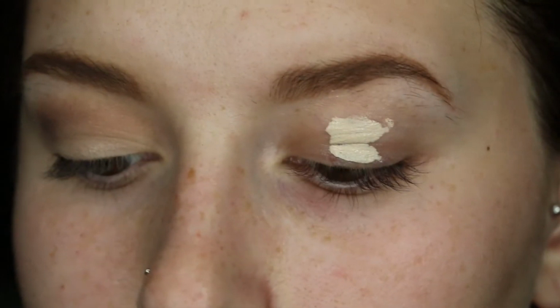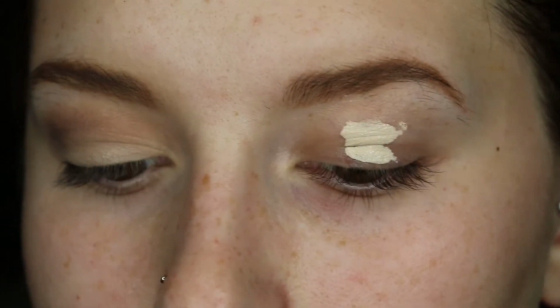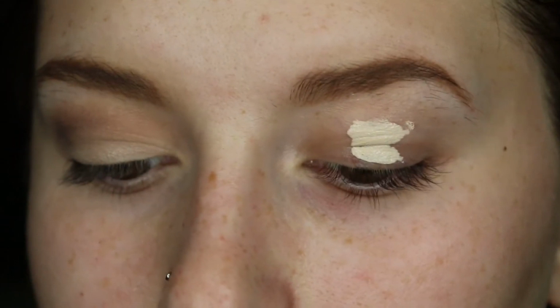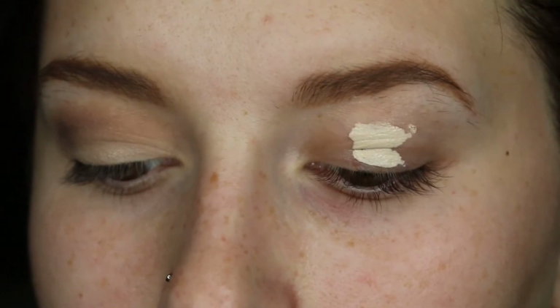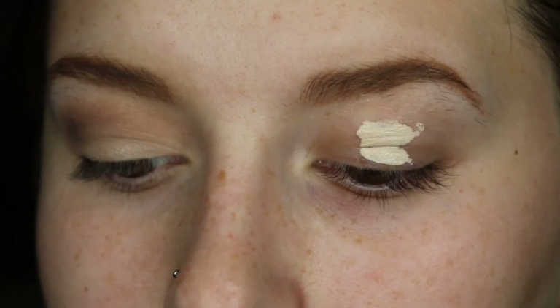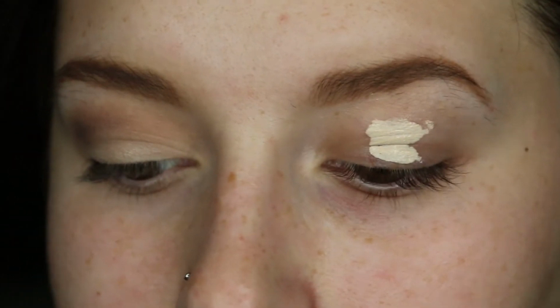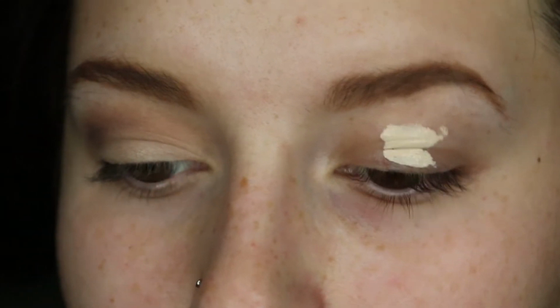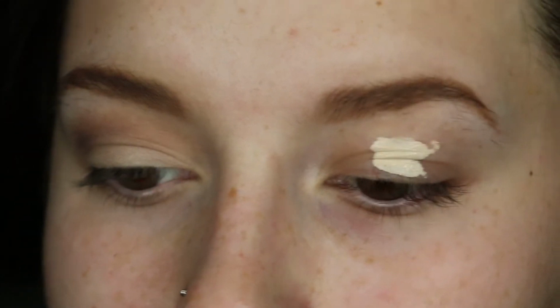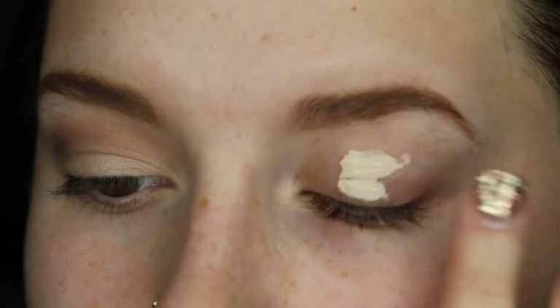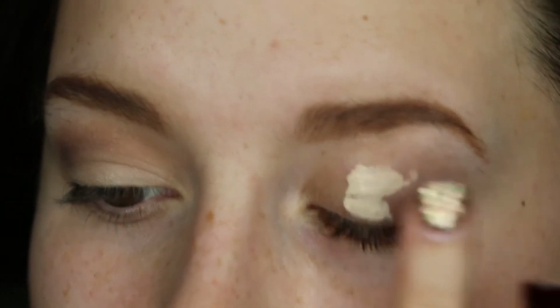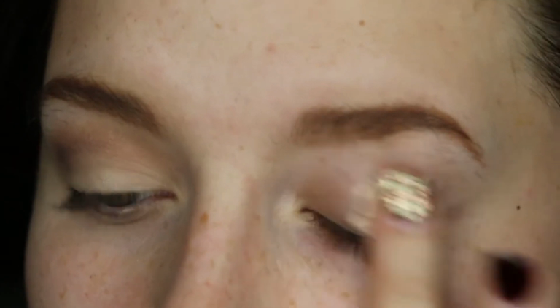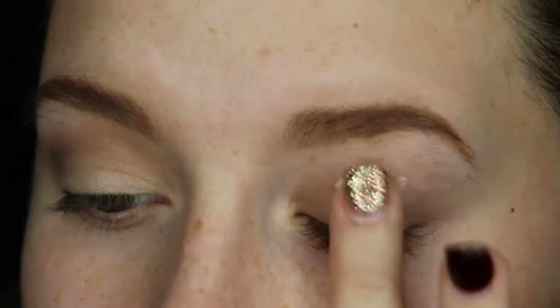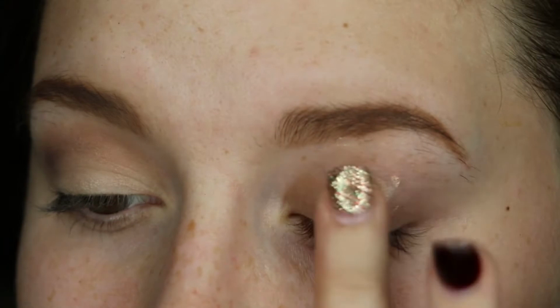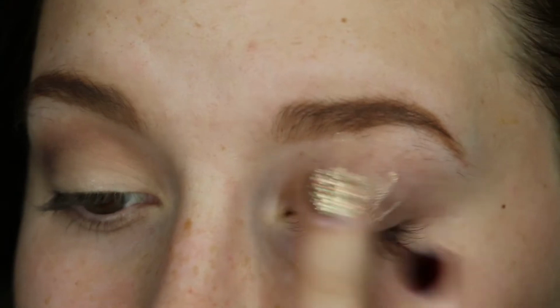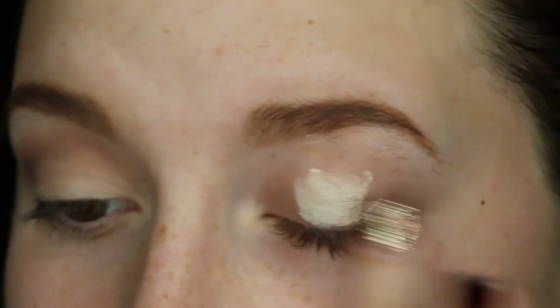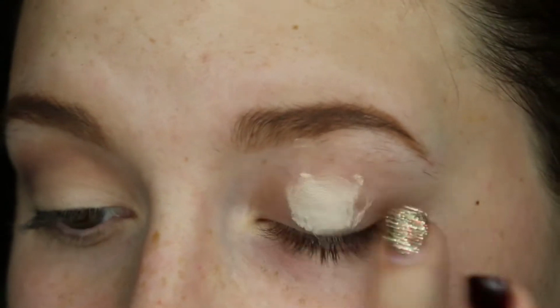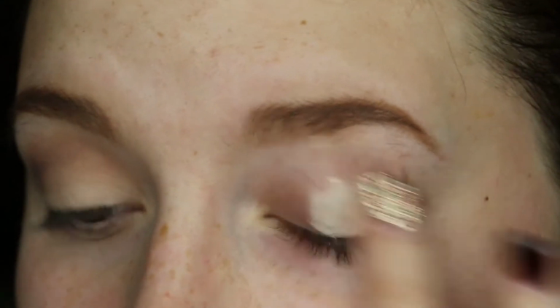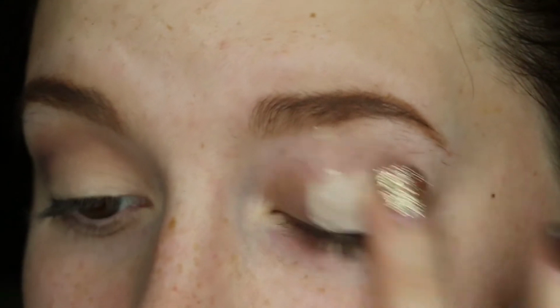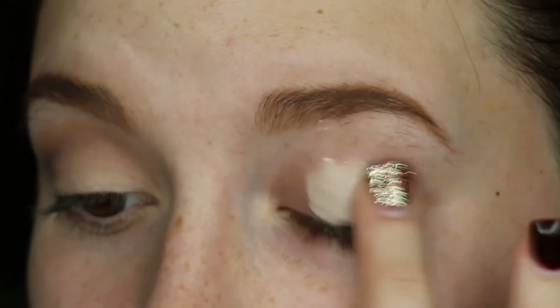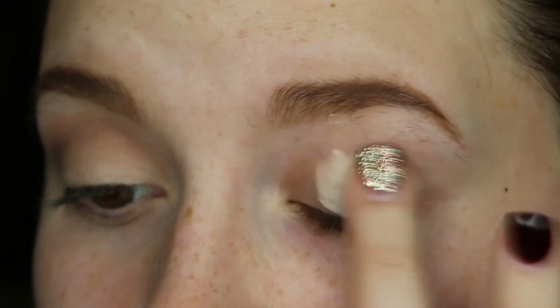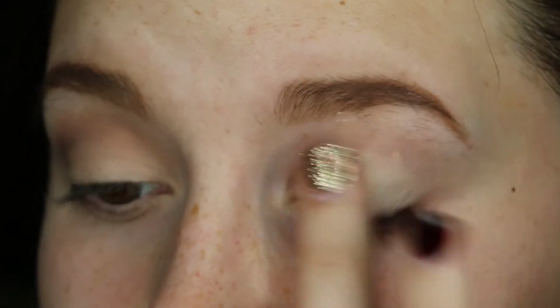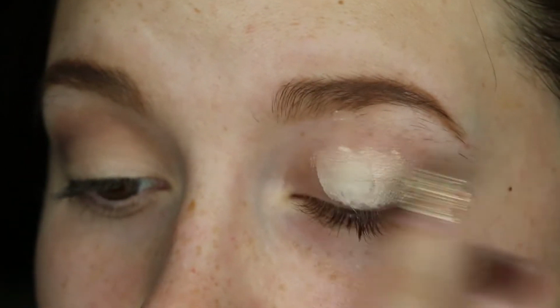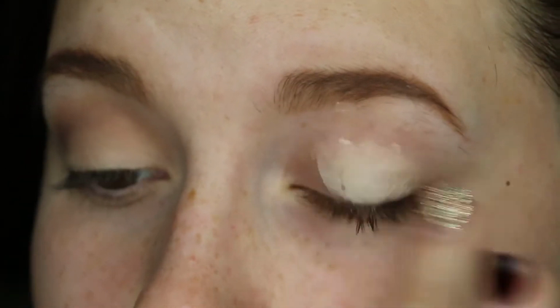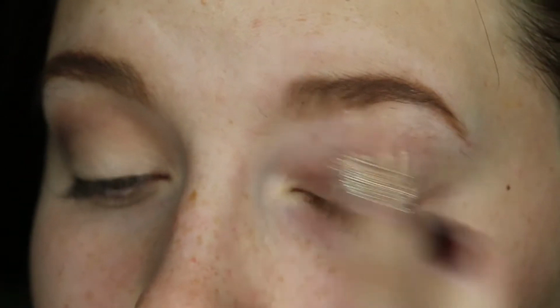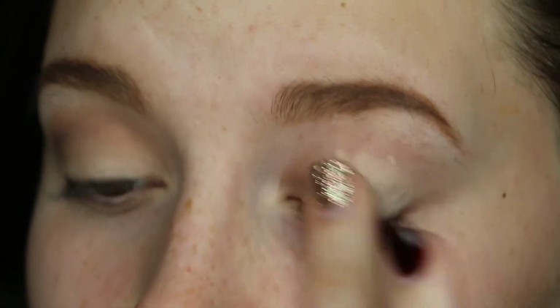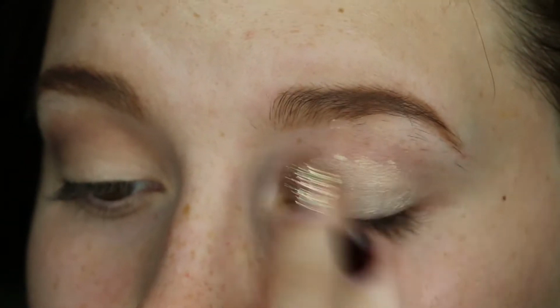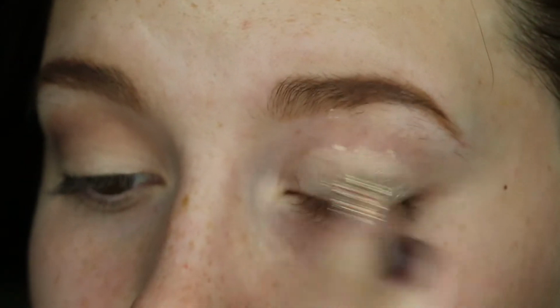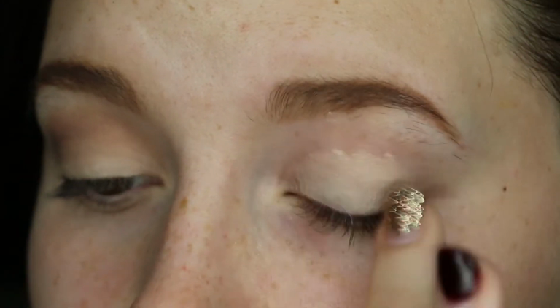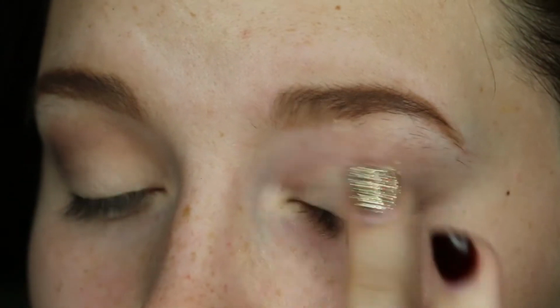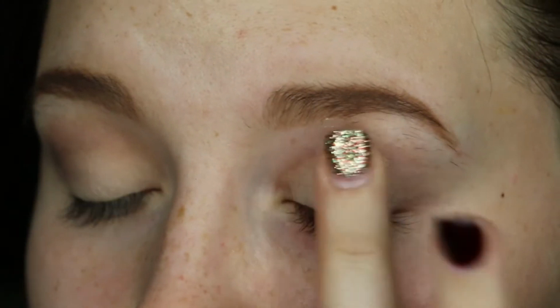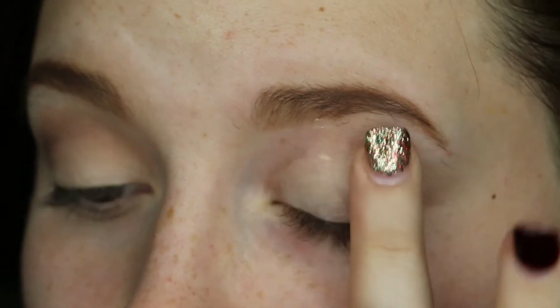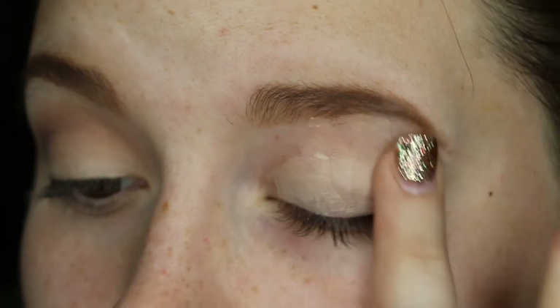First off, I'll be priming my eyelids with the Urban Decay Naked Skin Full Coverage Concealer in Fair Neutral.